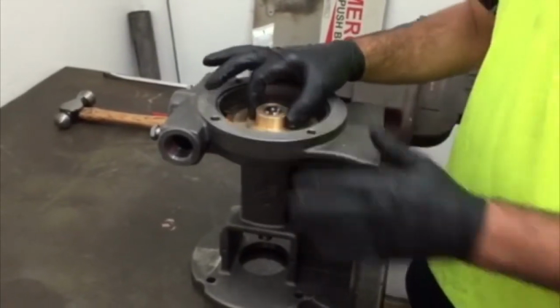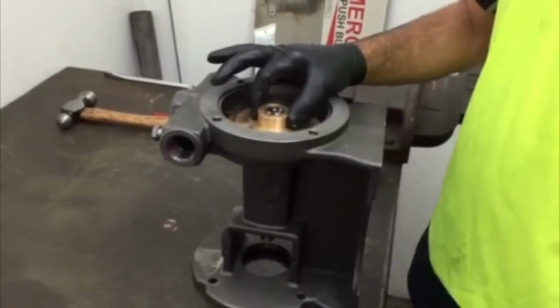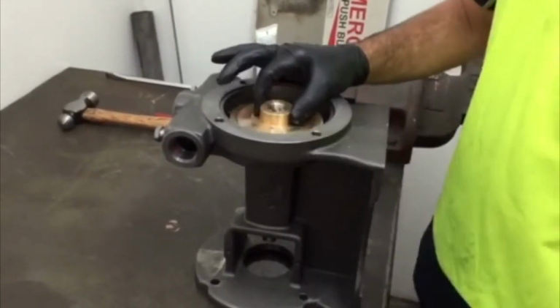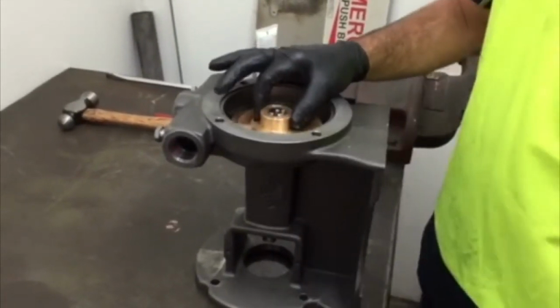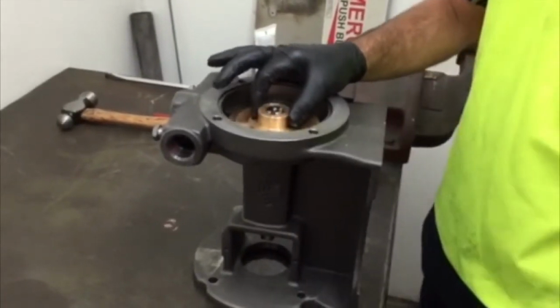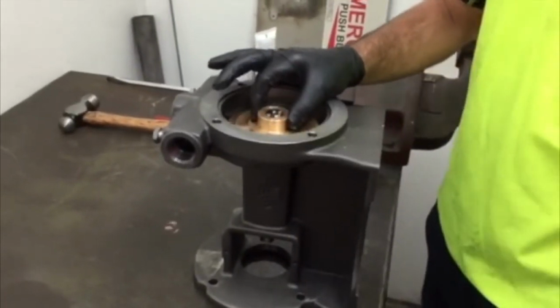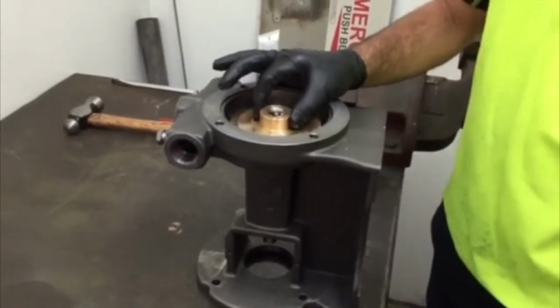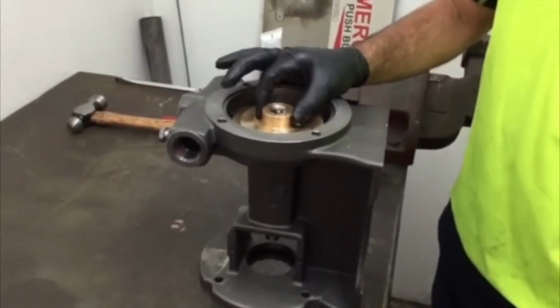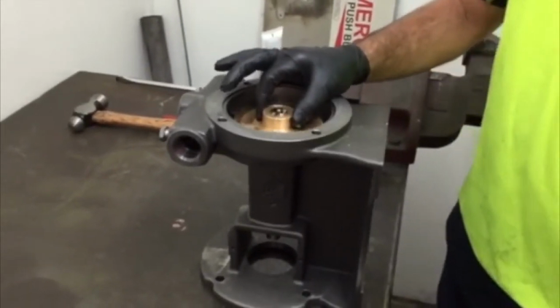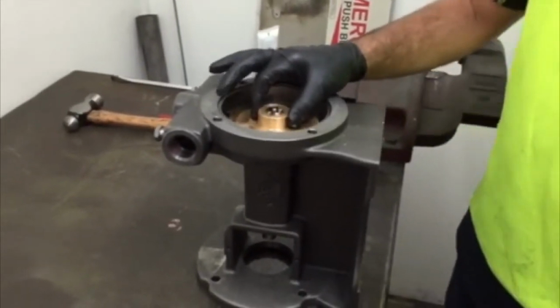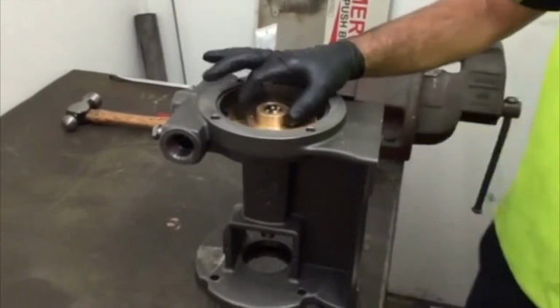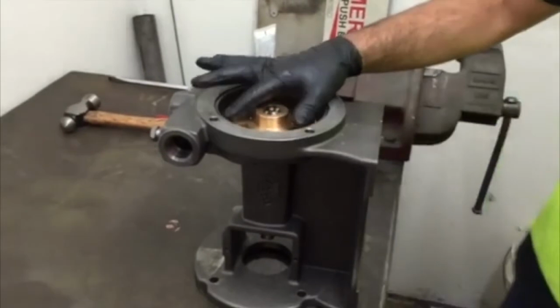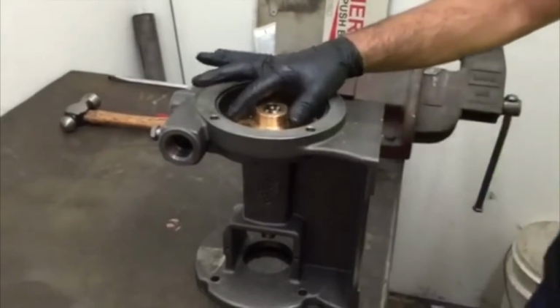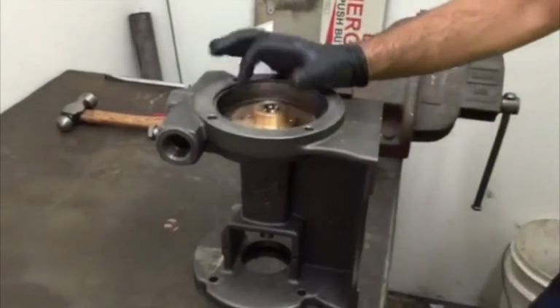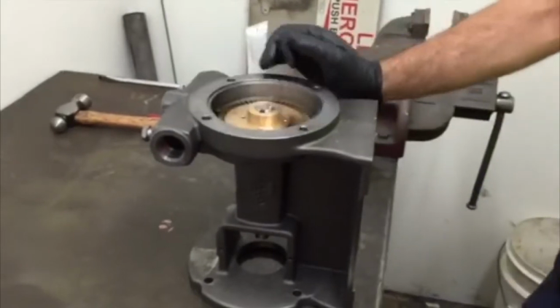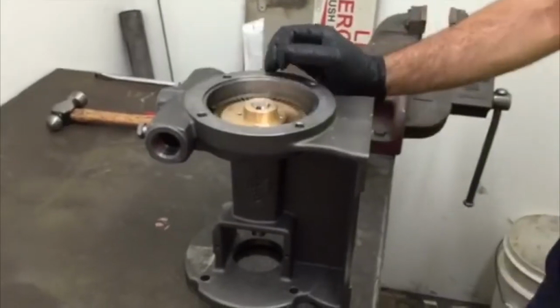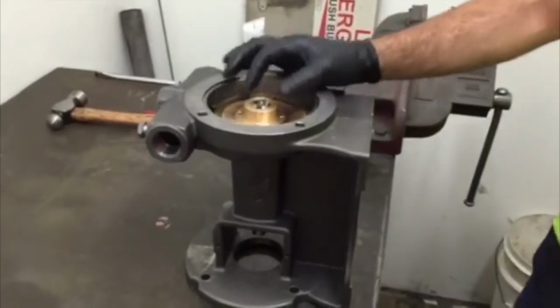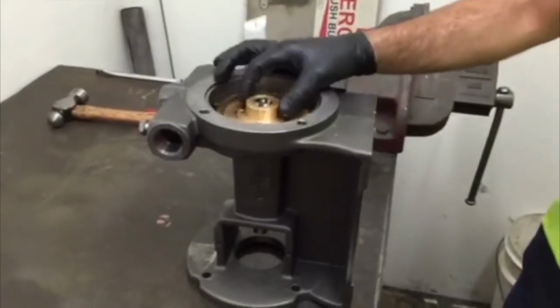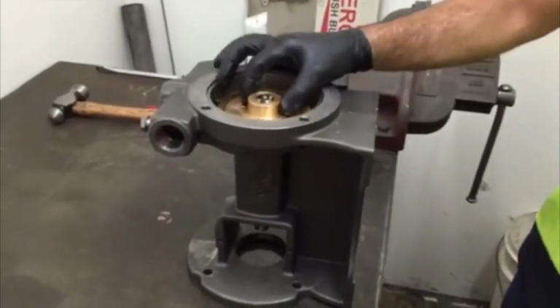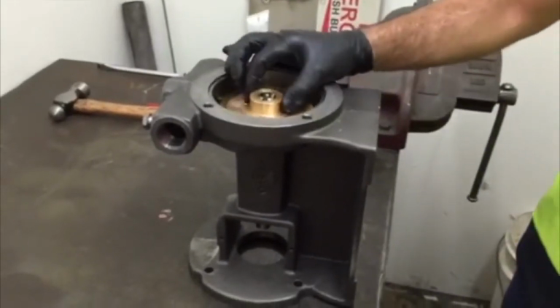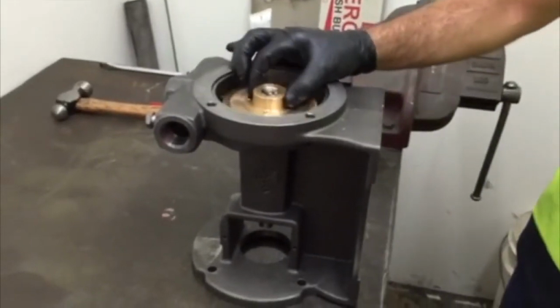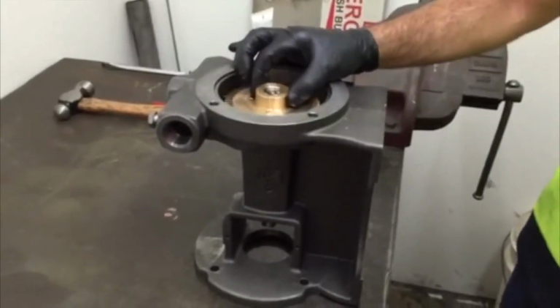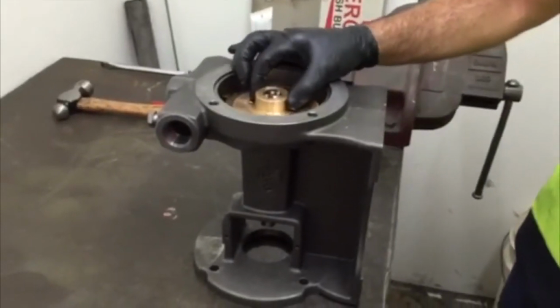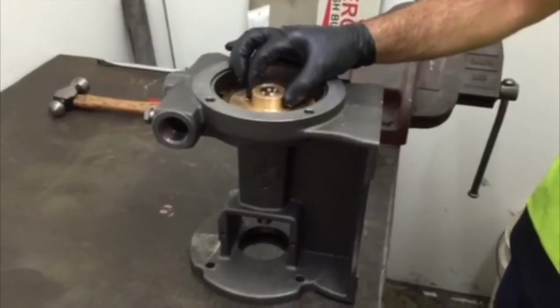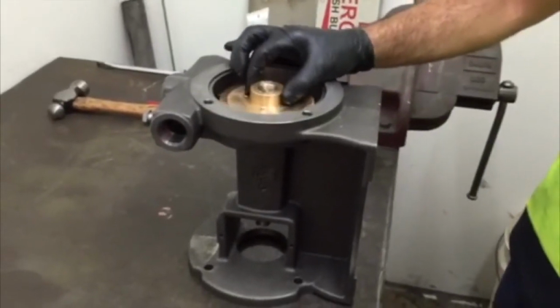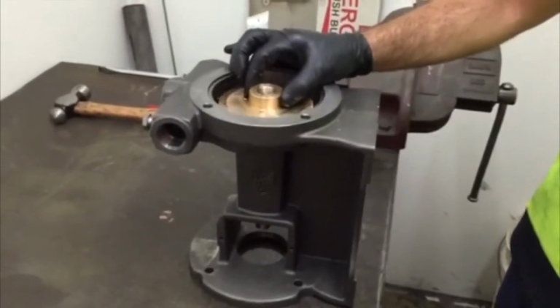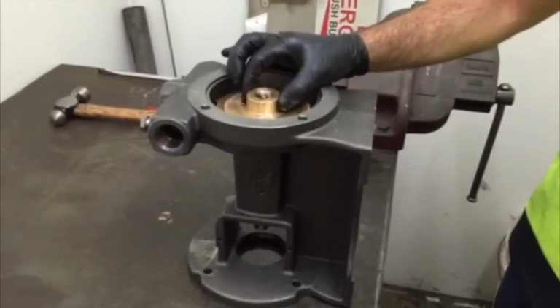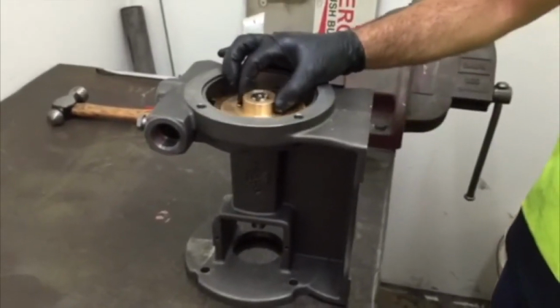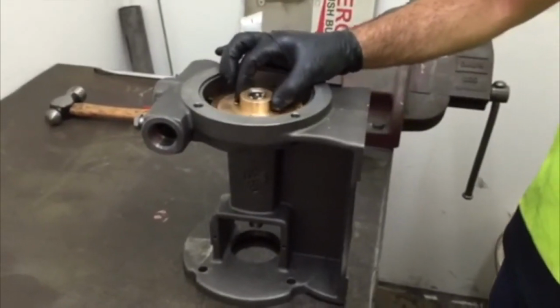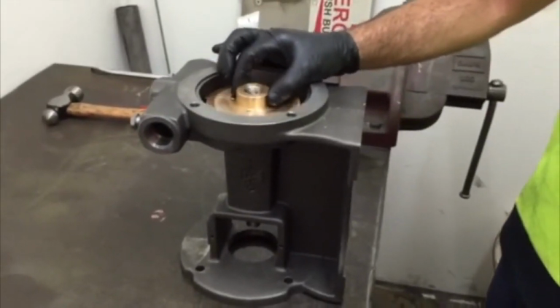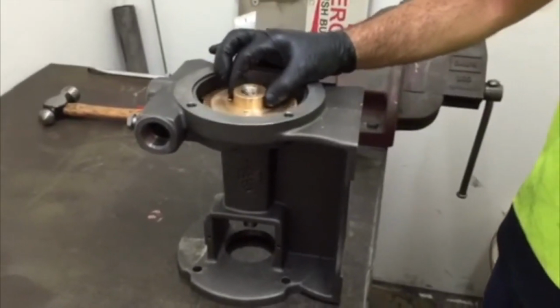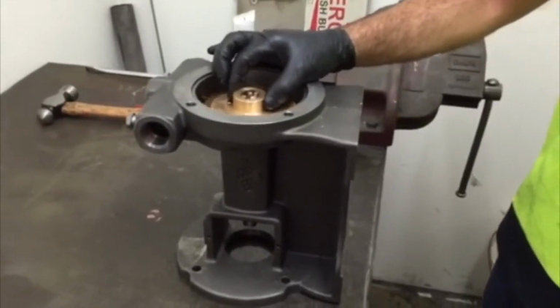This should be a nice, smooth fit and the impeller should move freely.